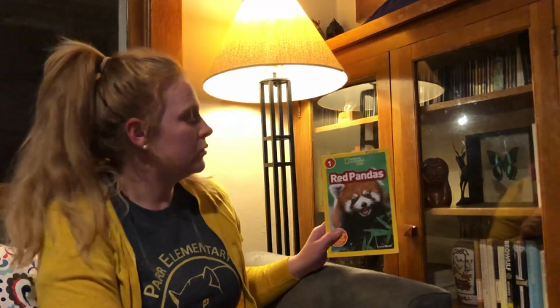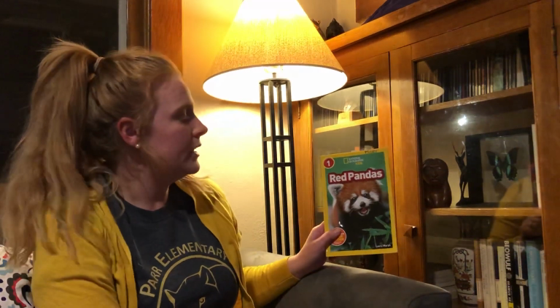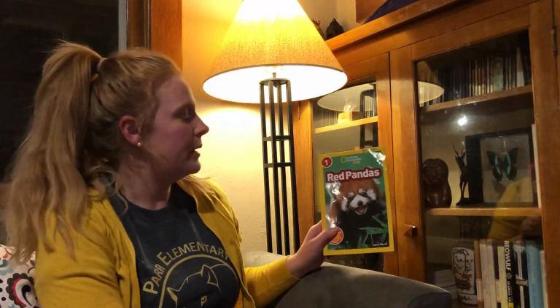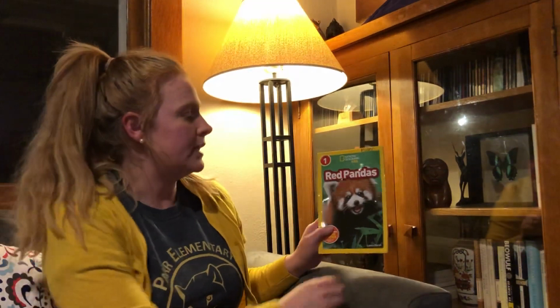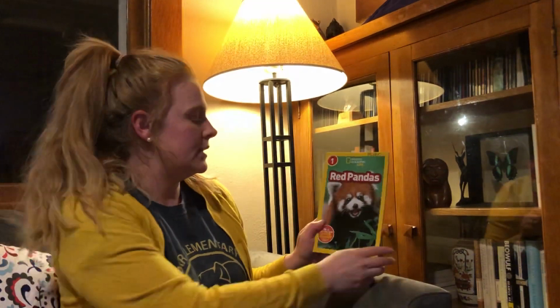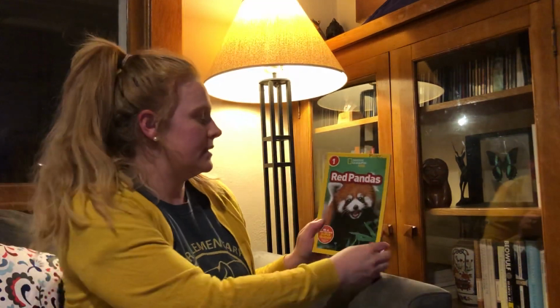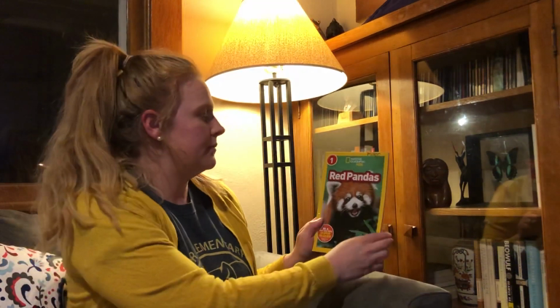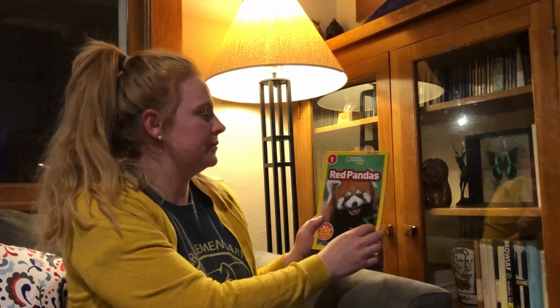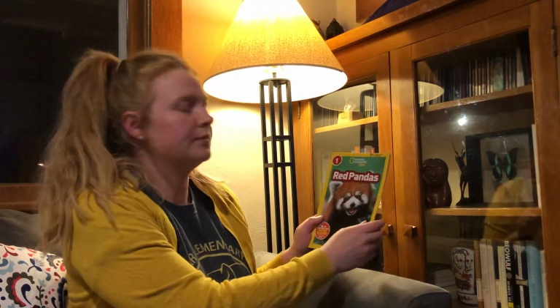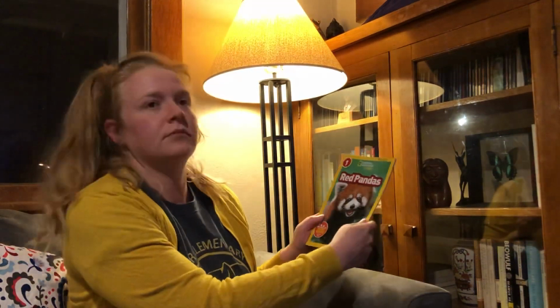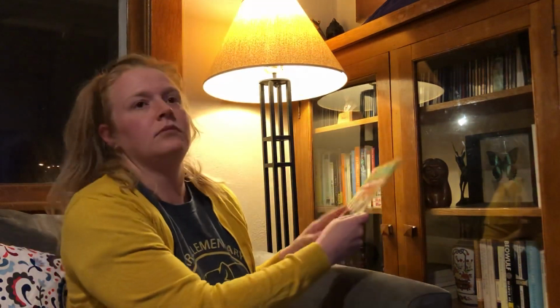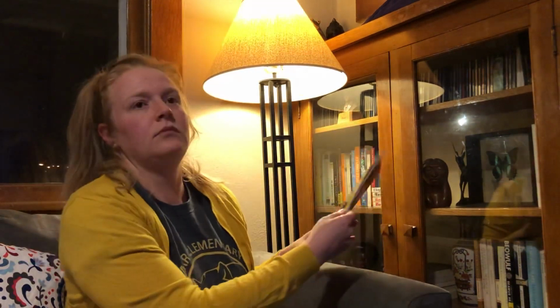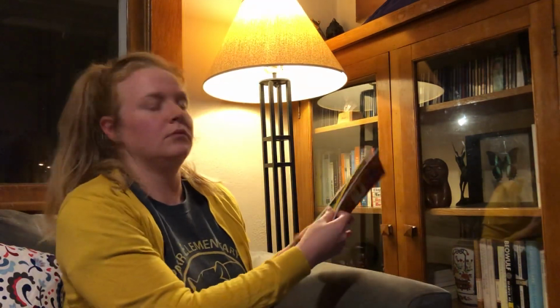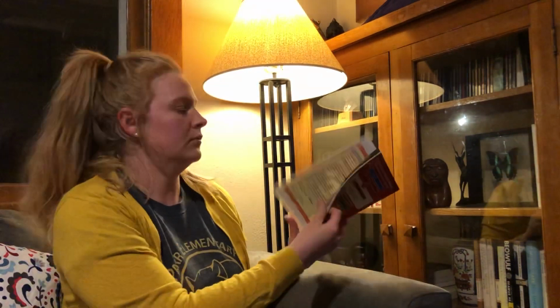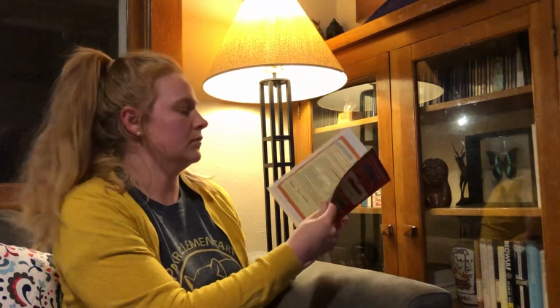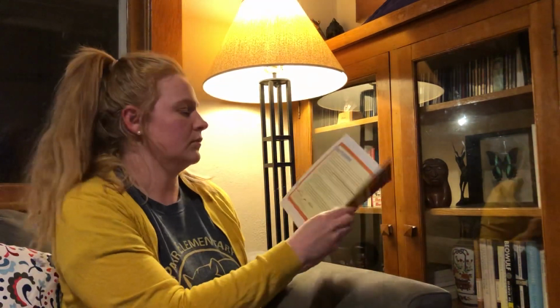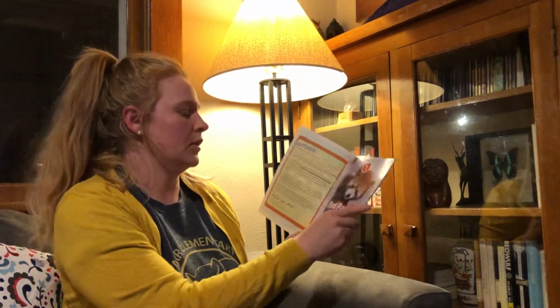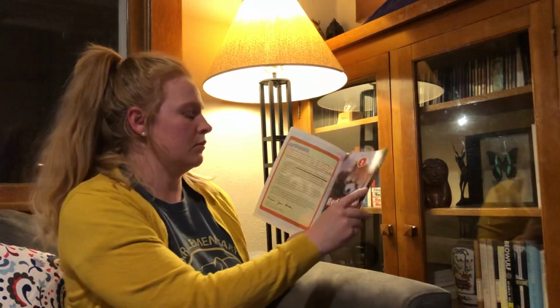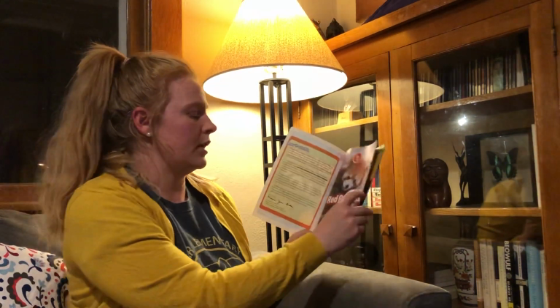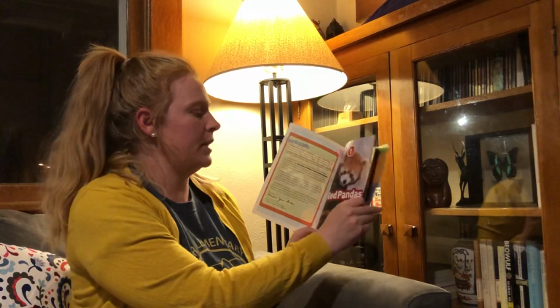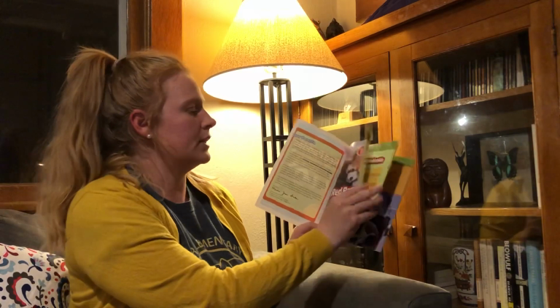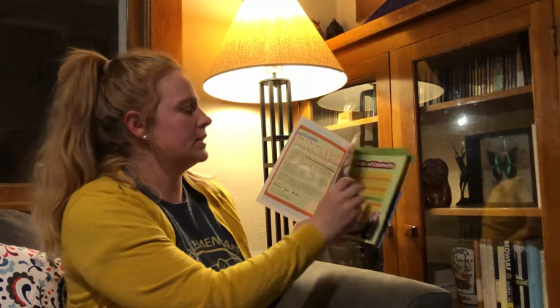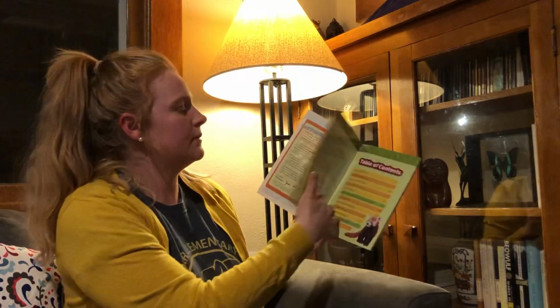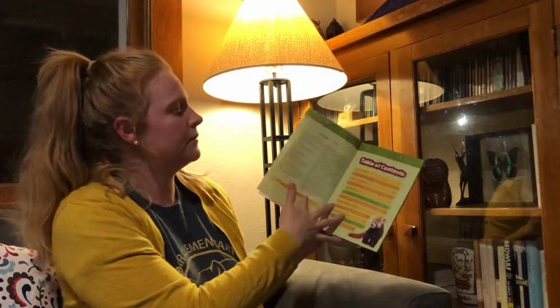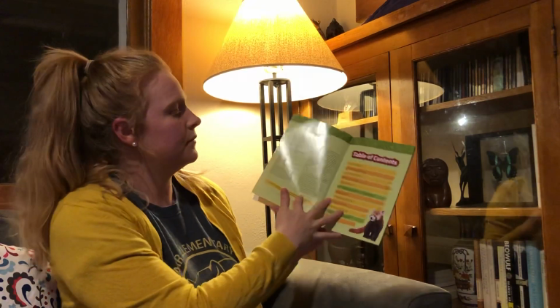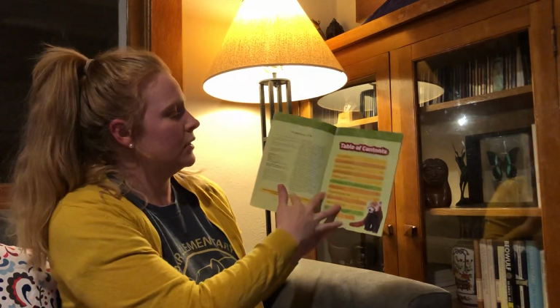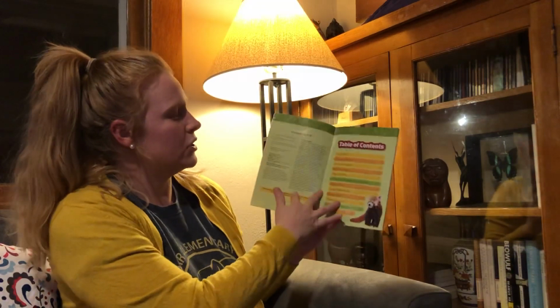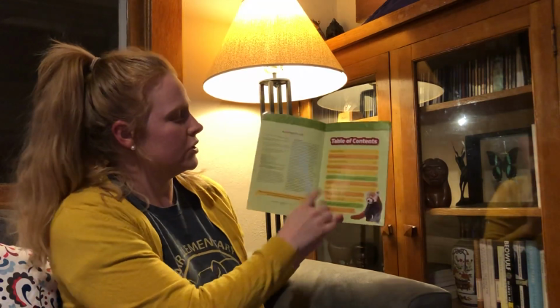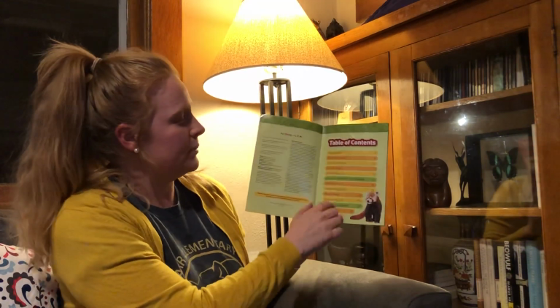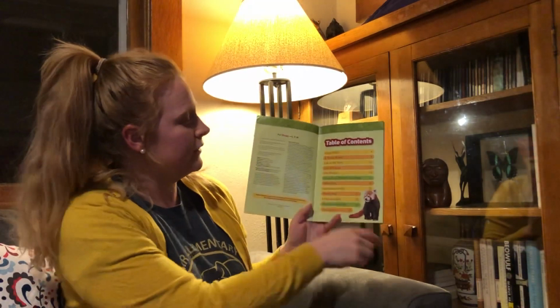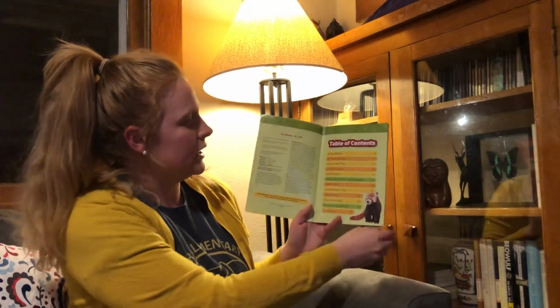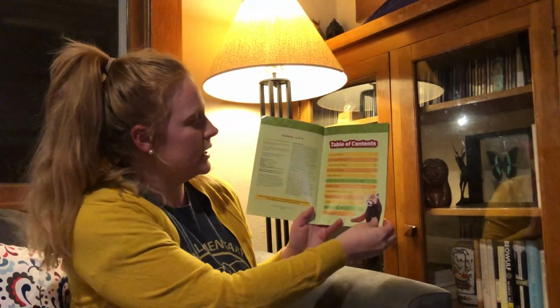Red Pandas. Here's our table of contents.